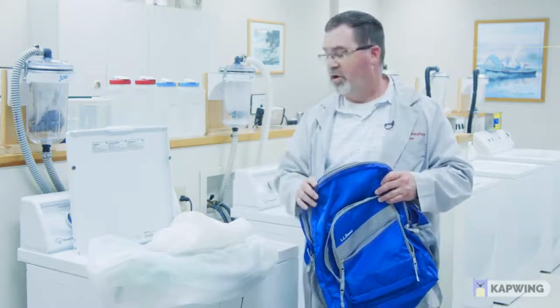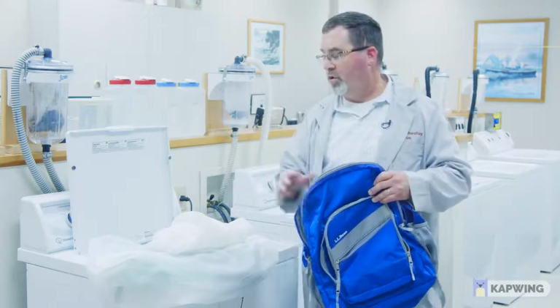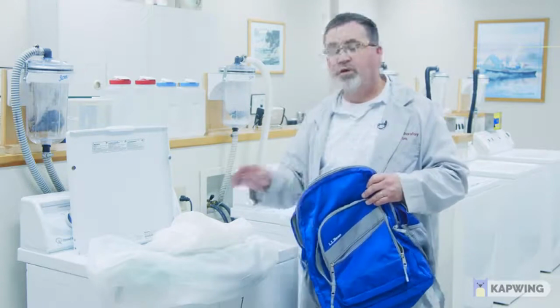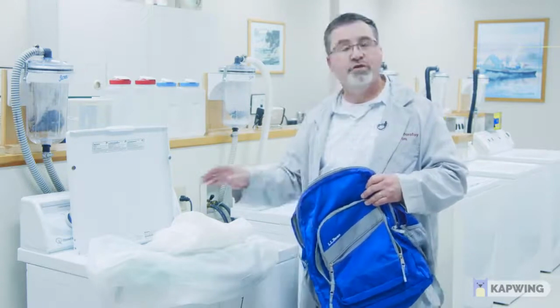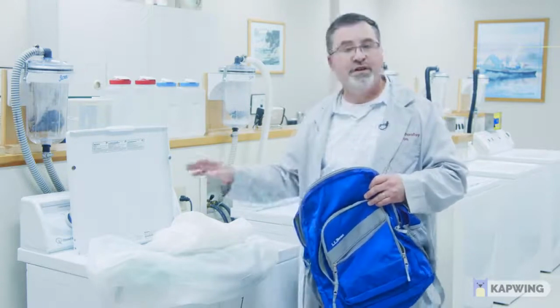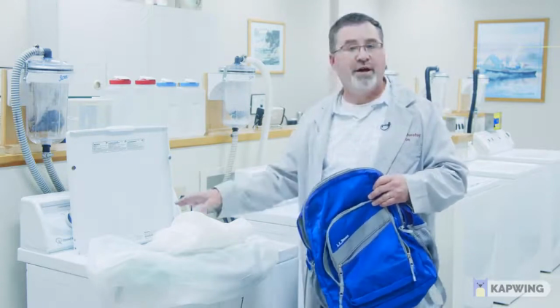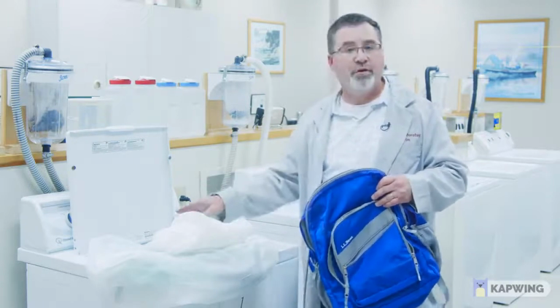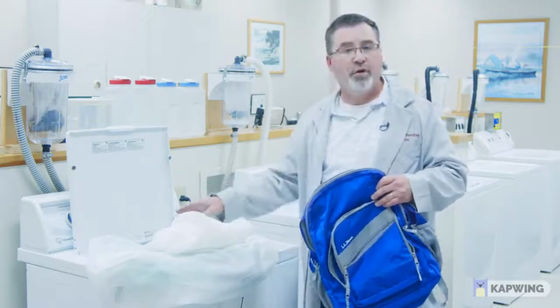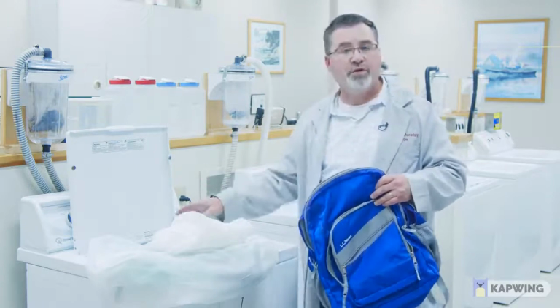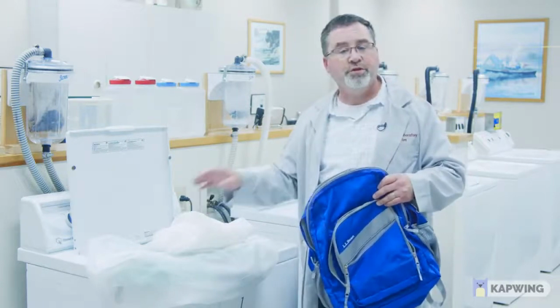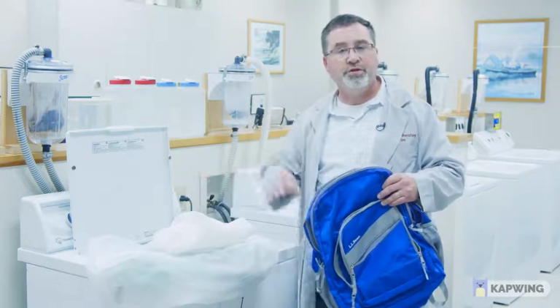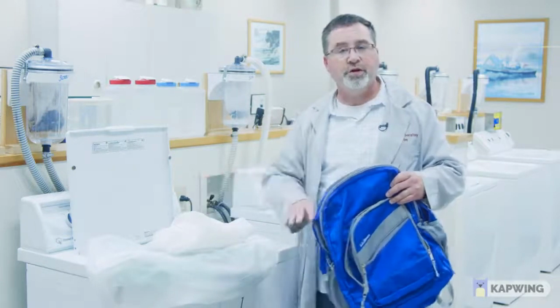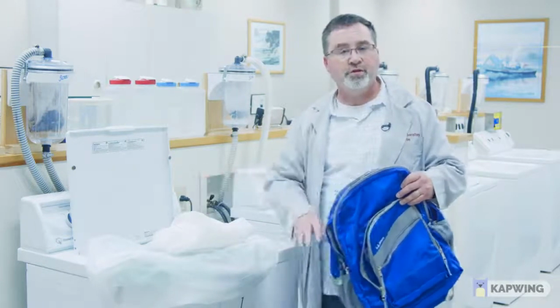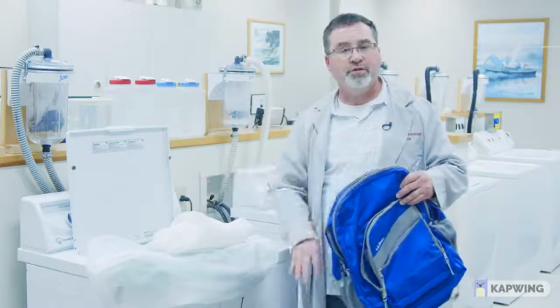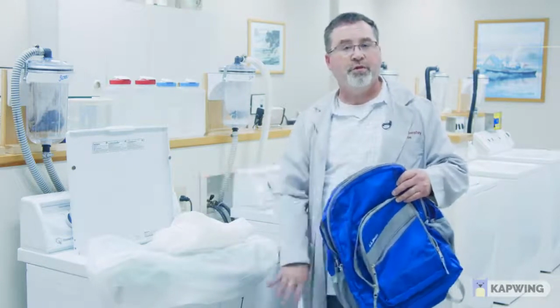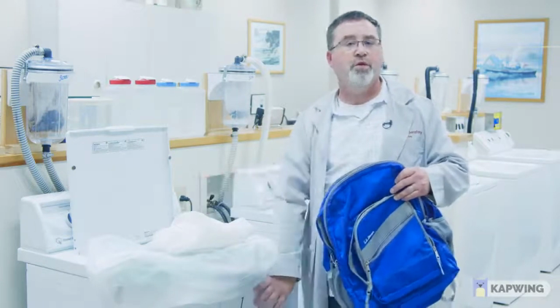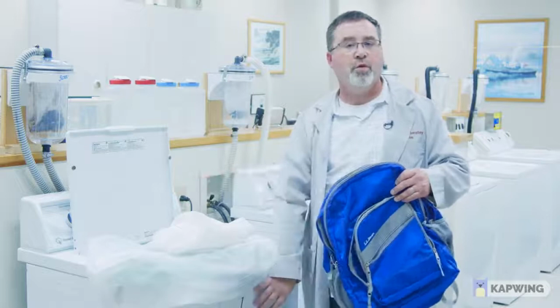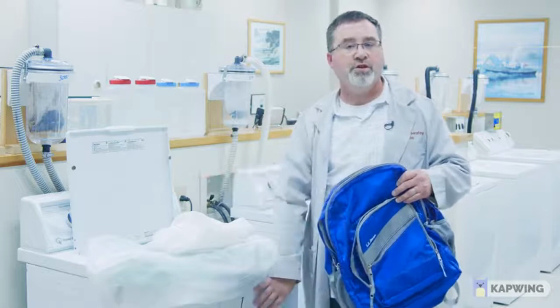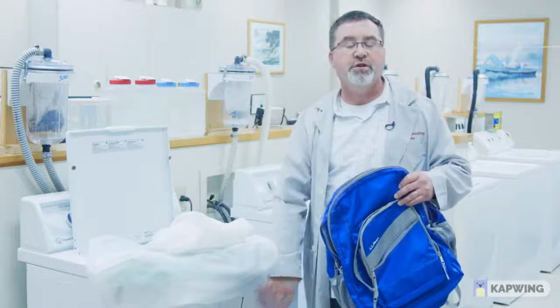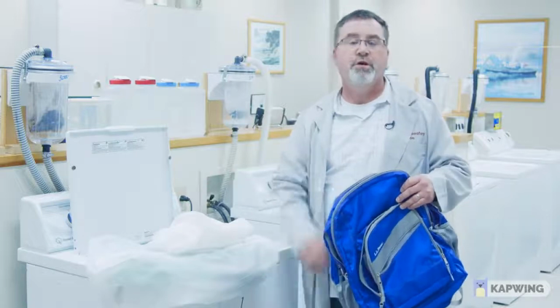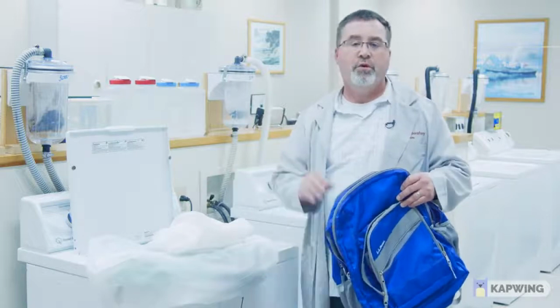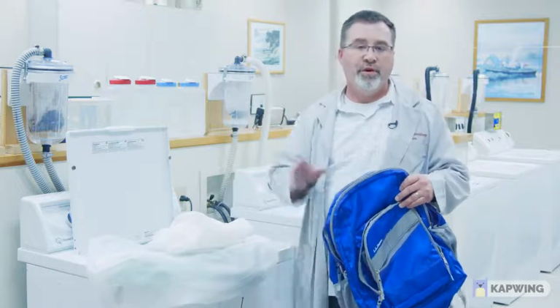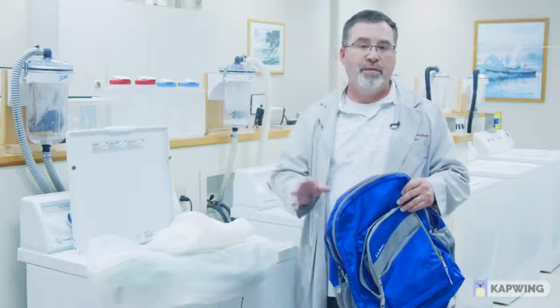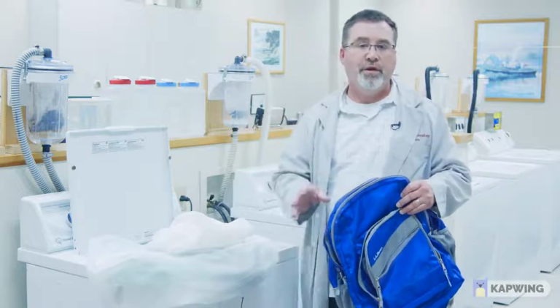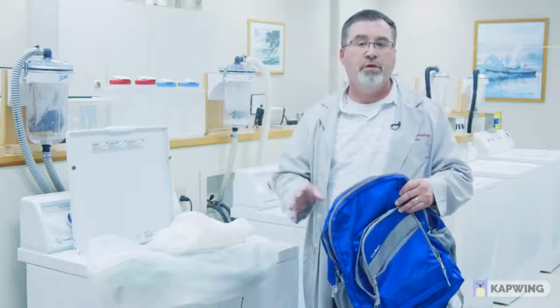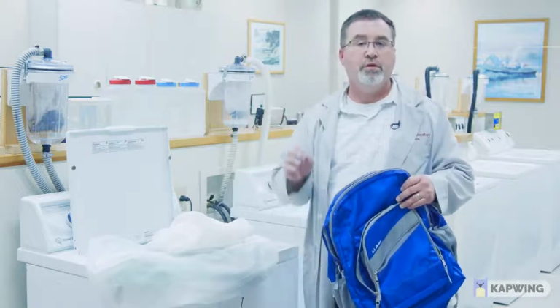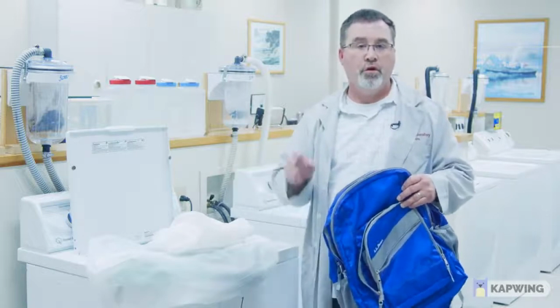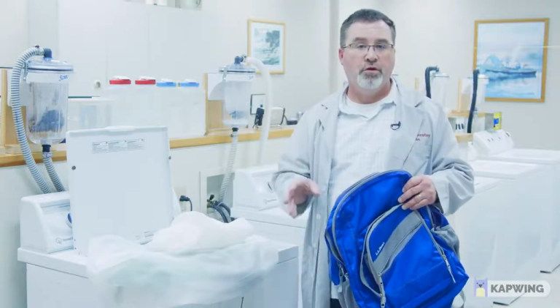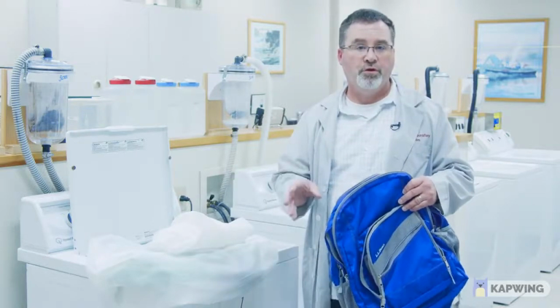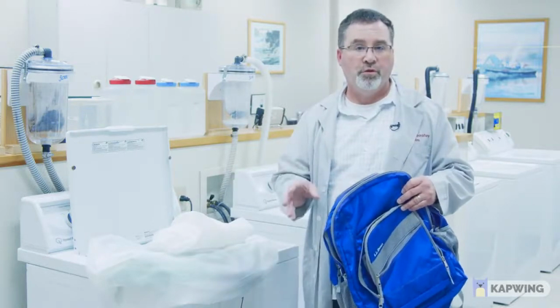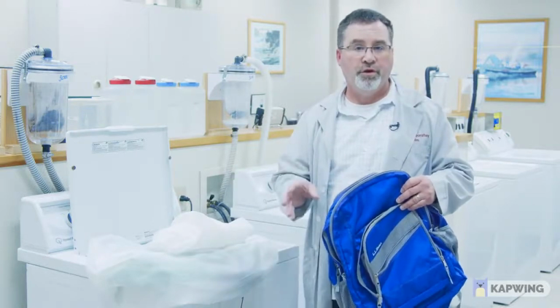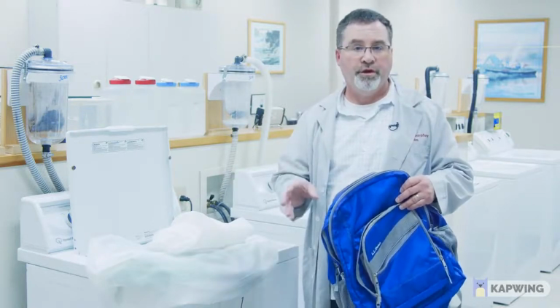We're using a top load washer, but you can also use a front load washer, but we recommend no commercial laundering.